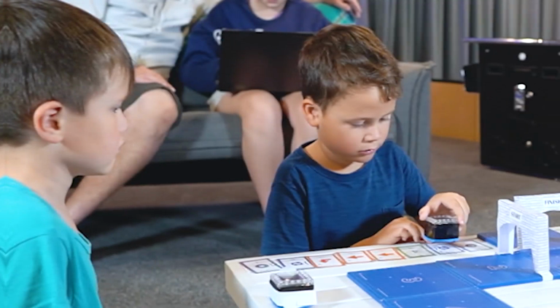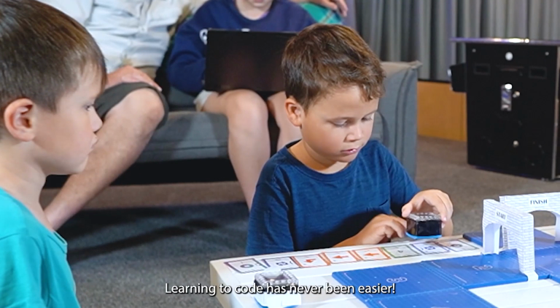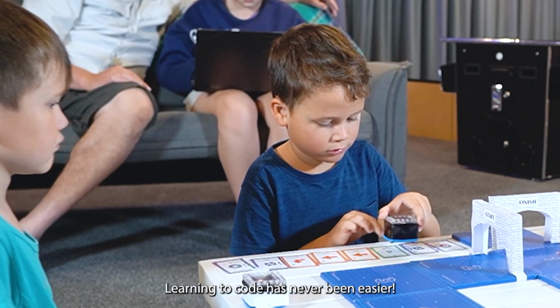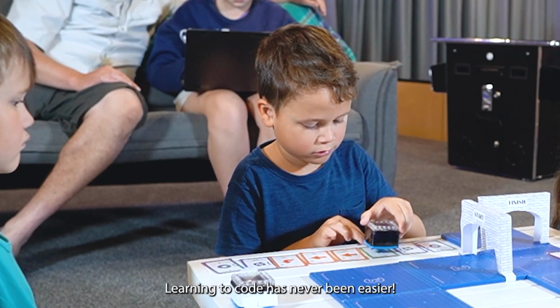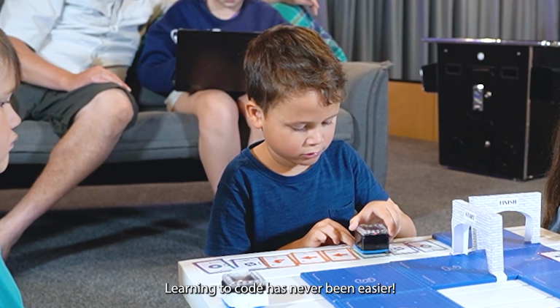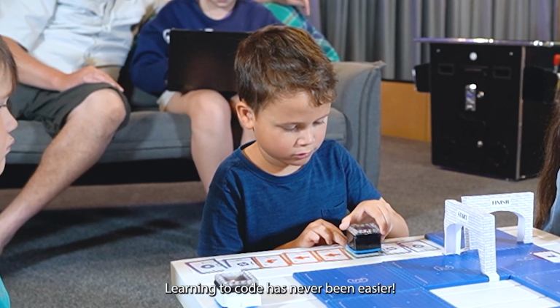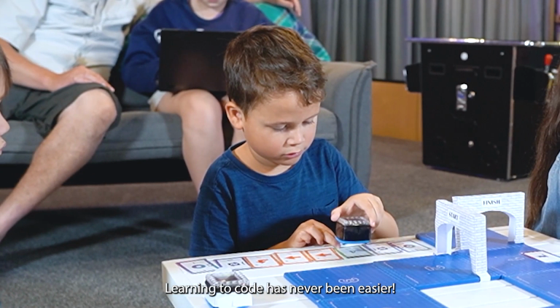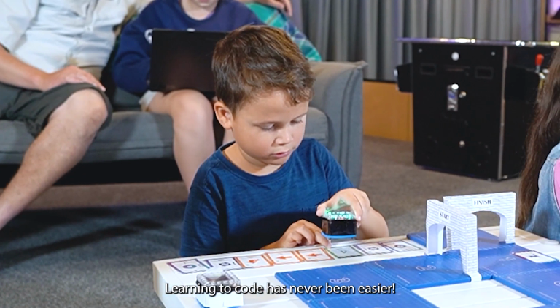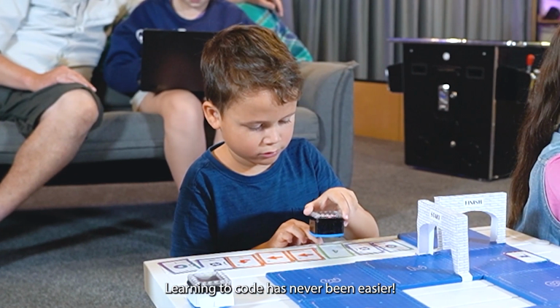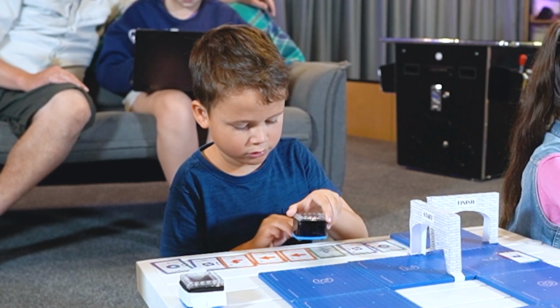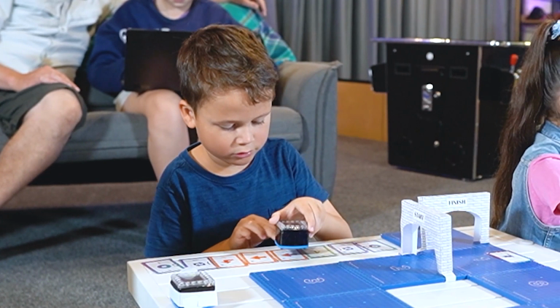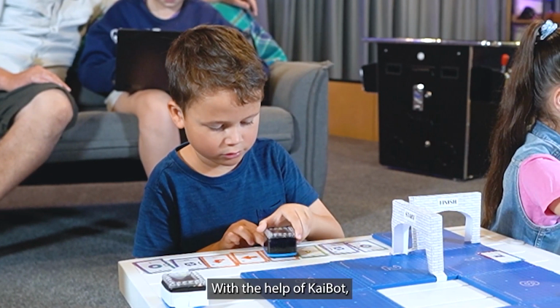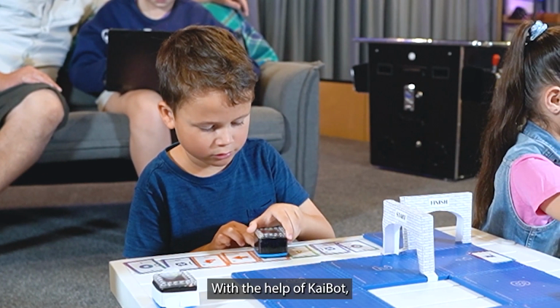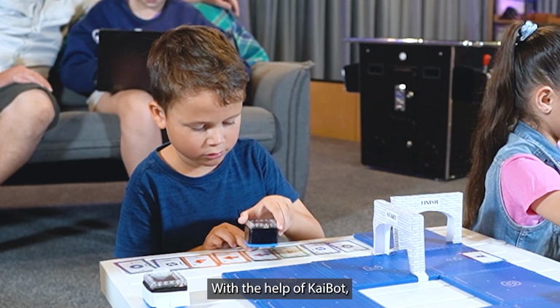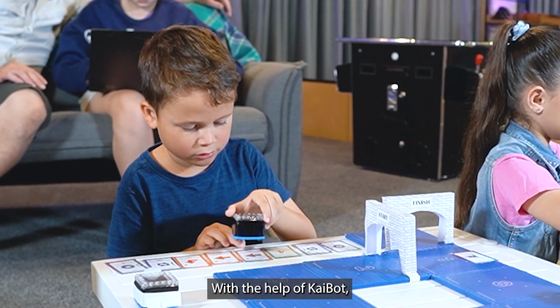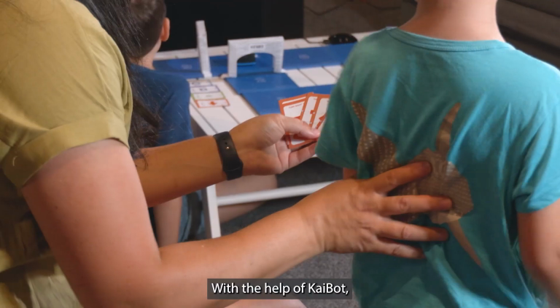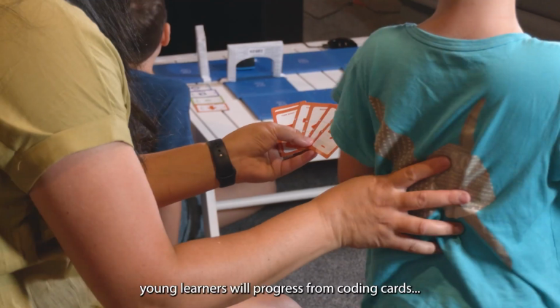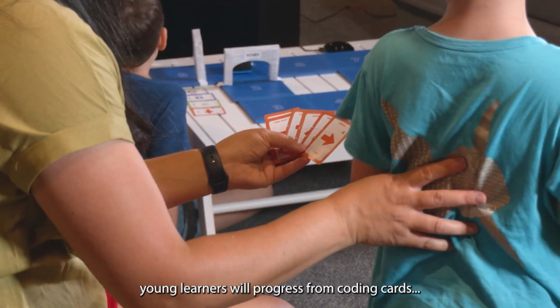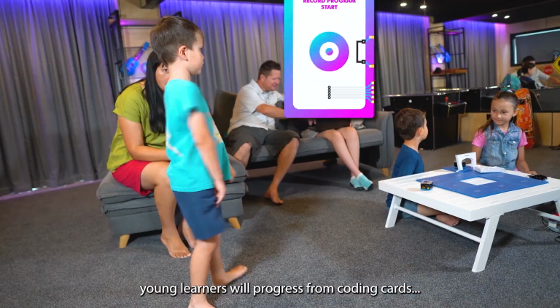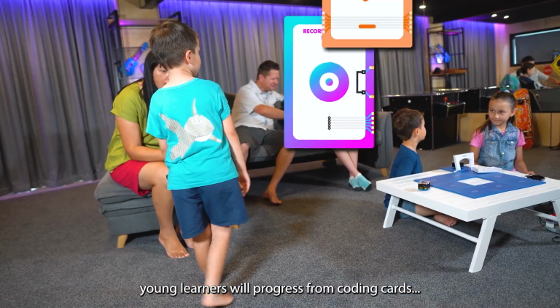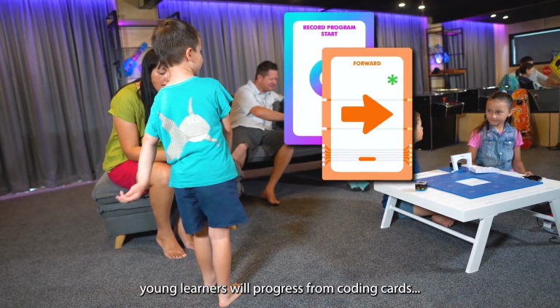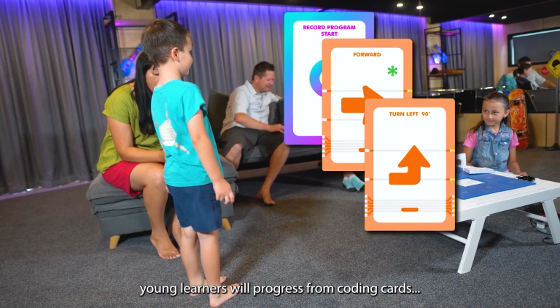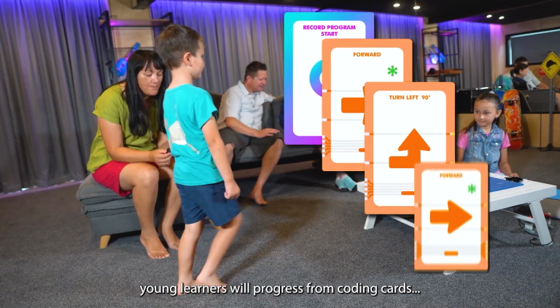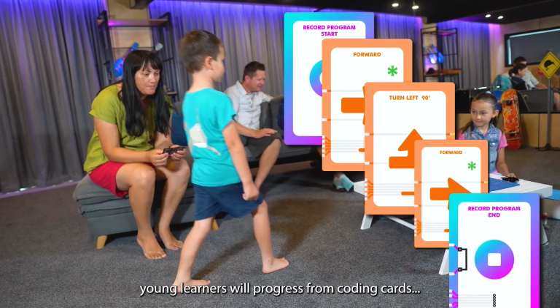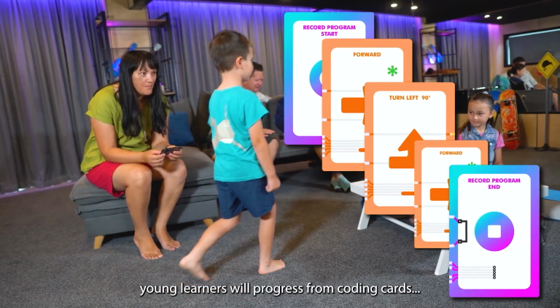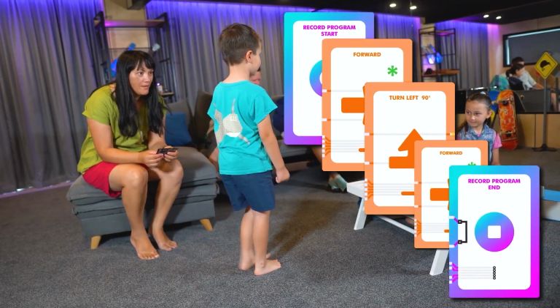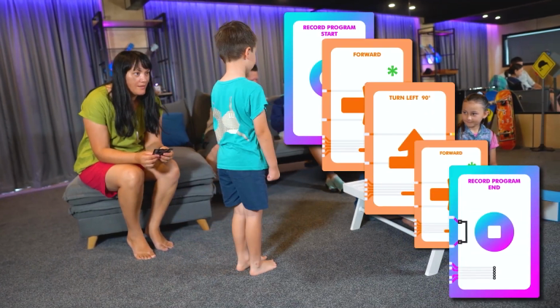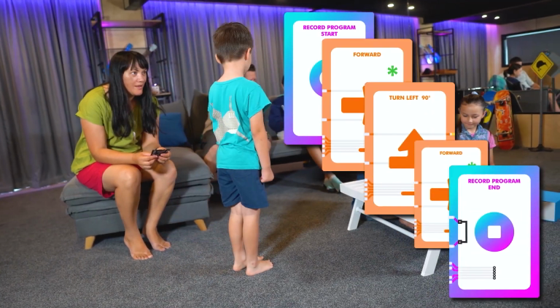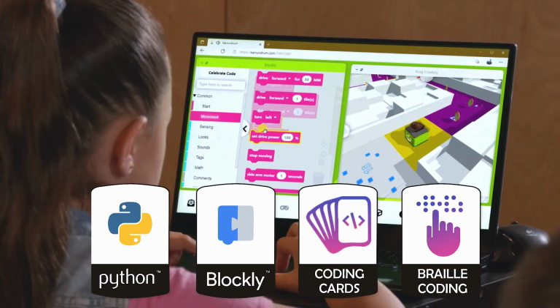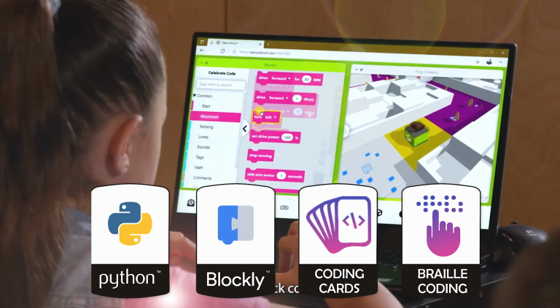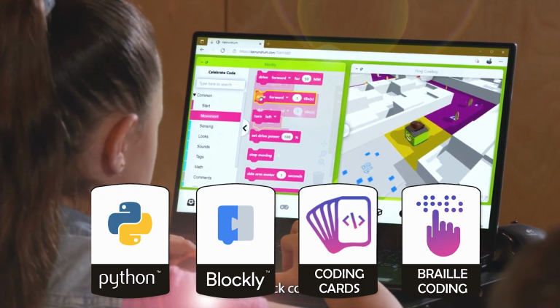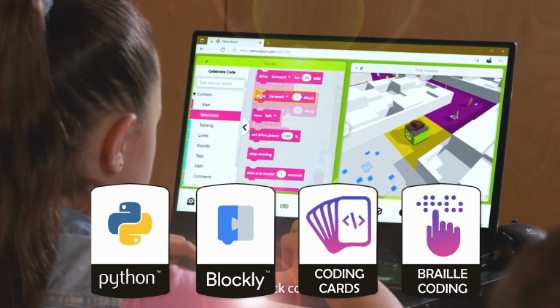Learning to code has never been easier. With the help of KyBot, young learners will progress from coding cards to block coding.